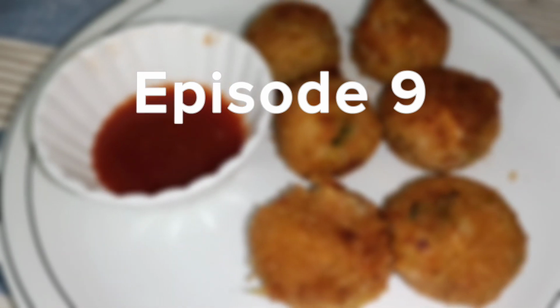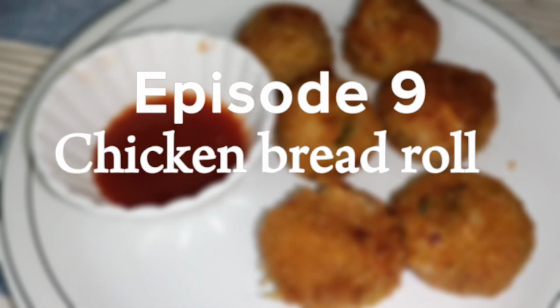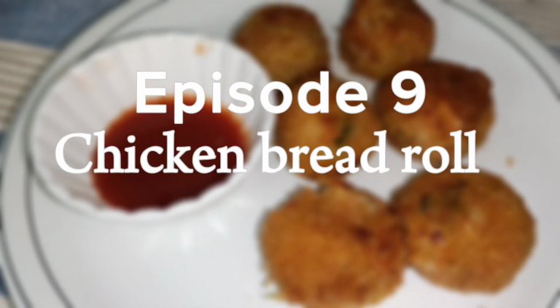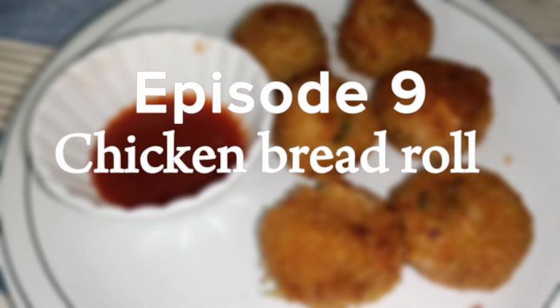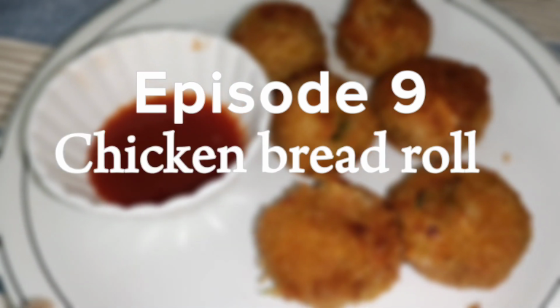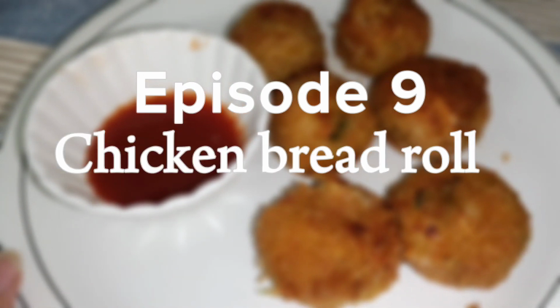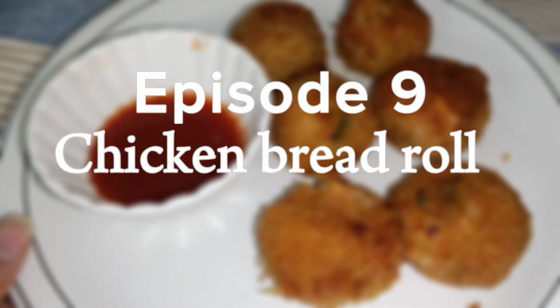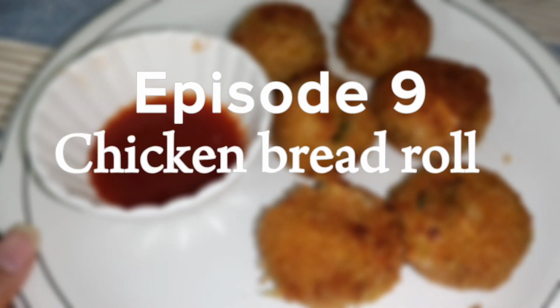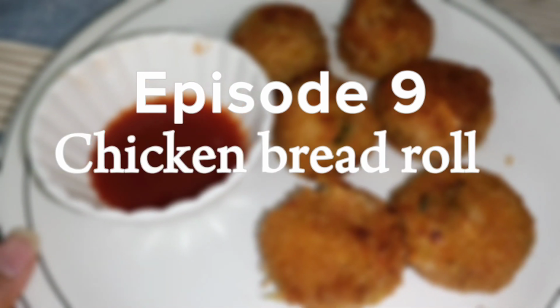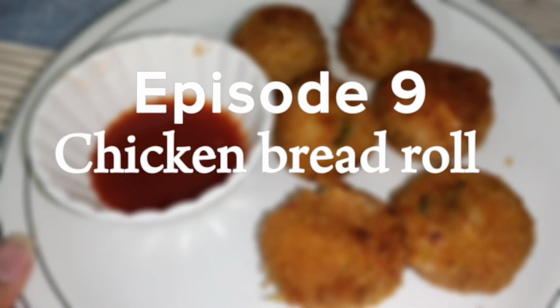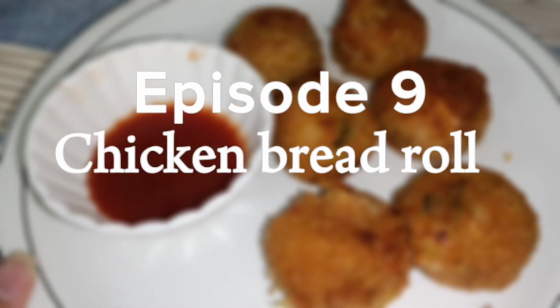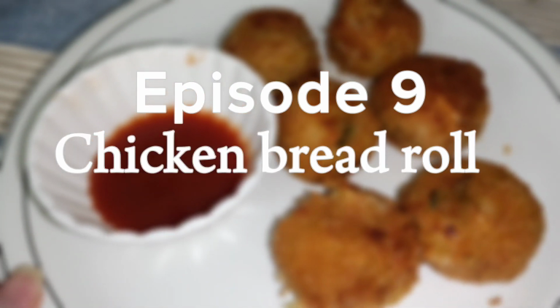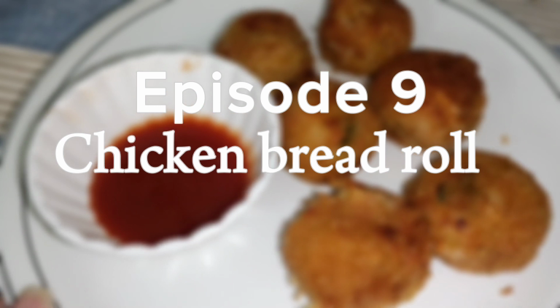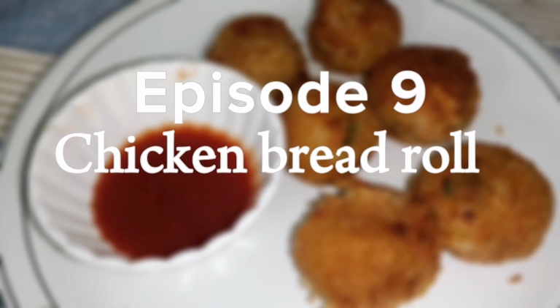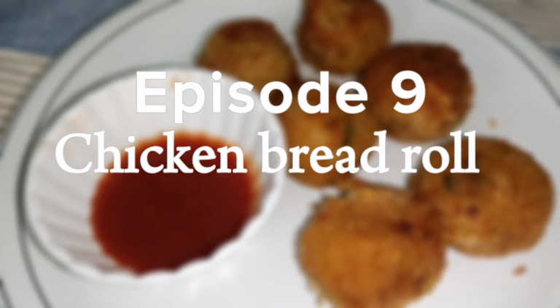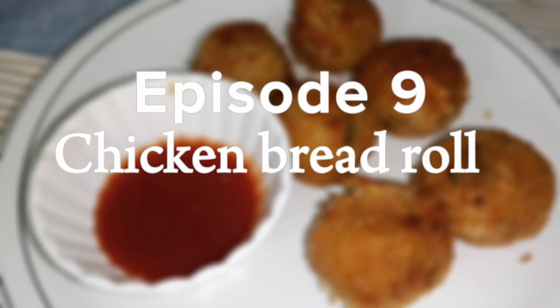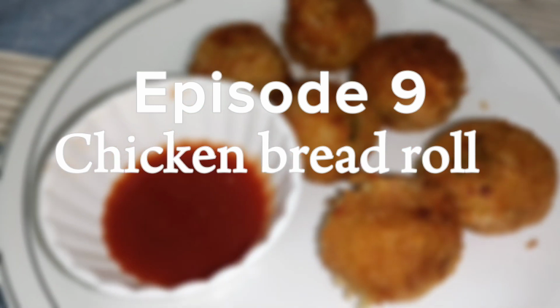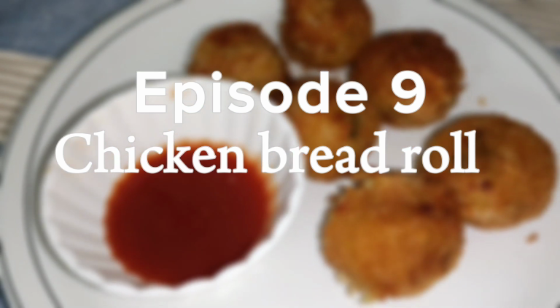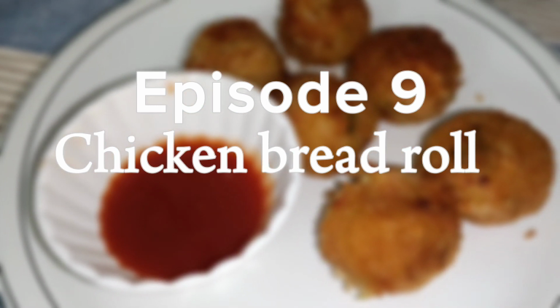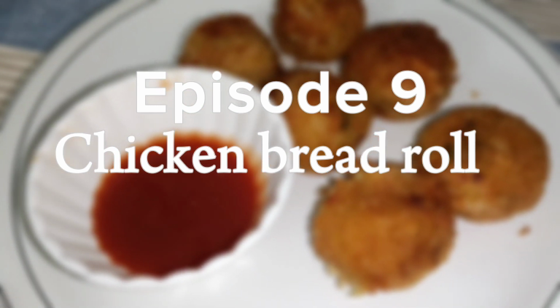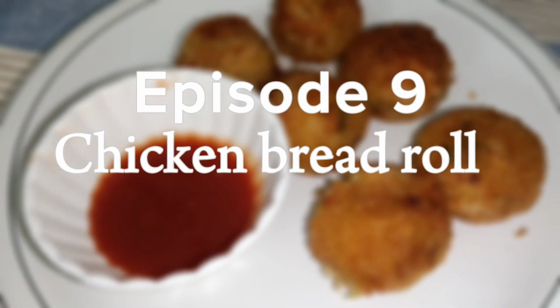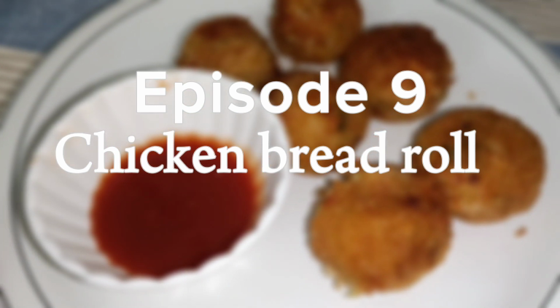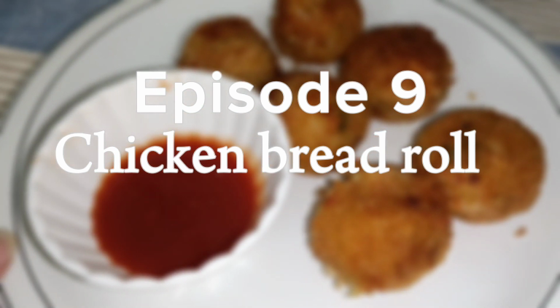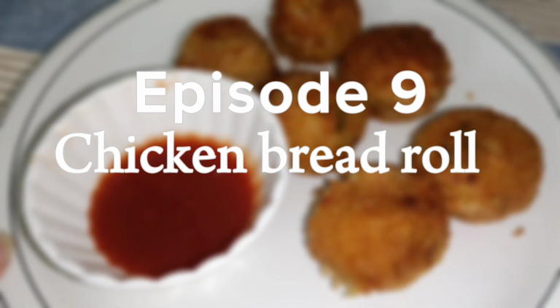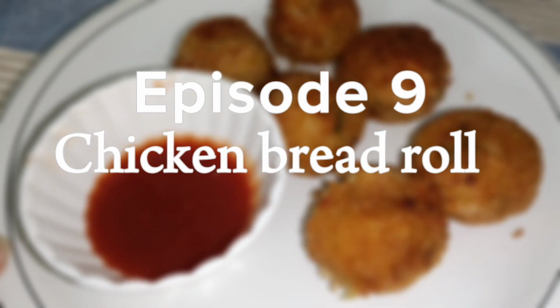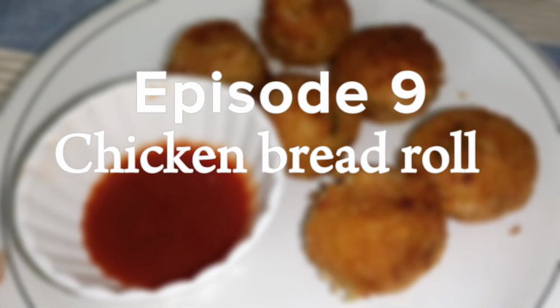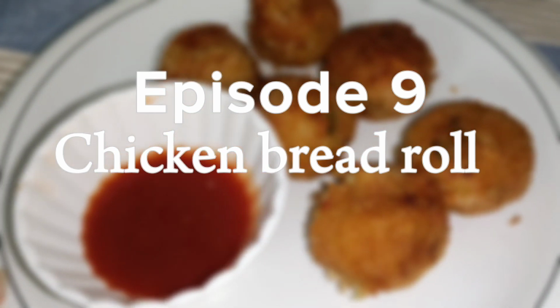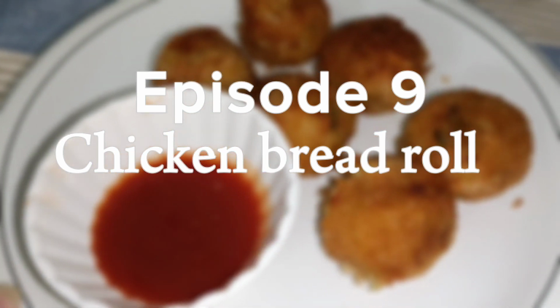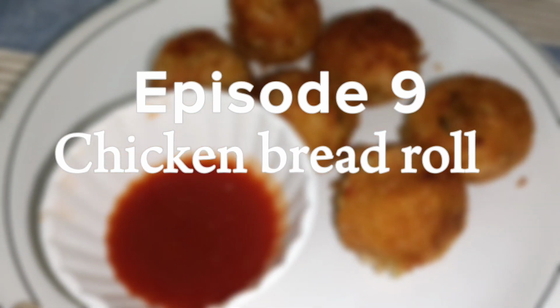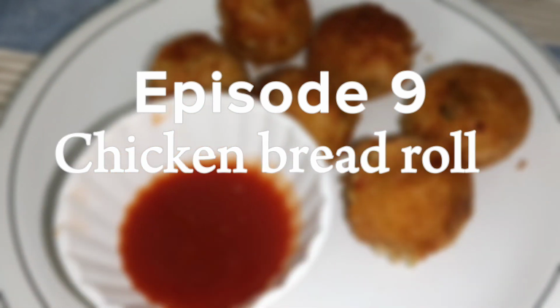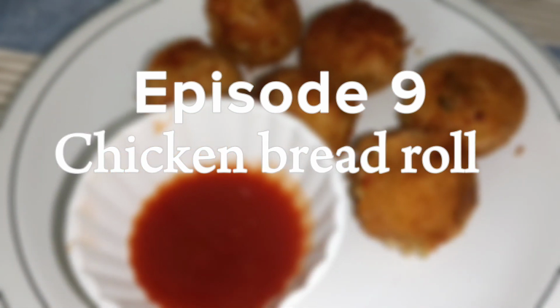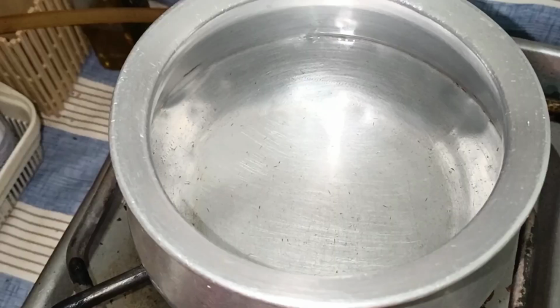Hello to all my viewers. Today we are making chicken bread roll, and you will need to make this first.